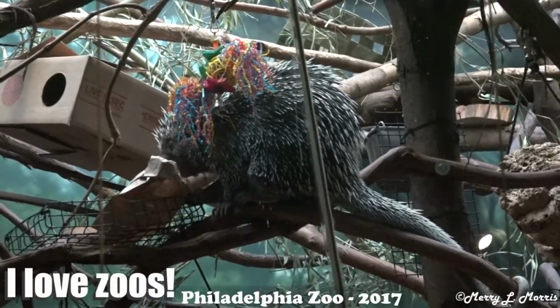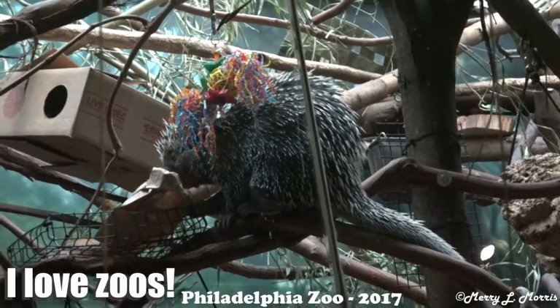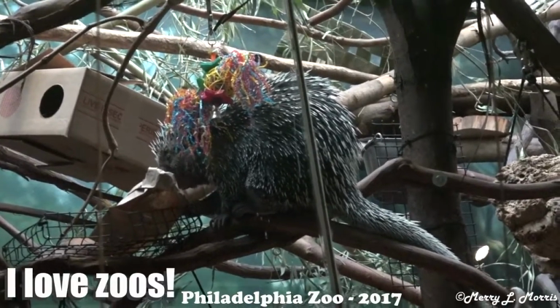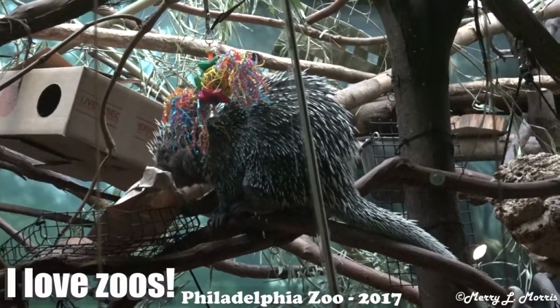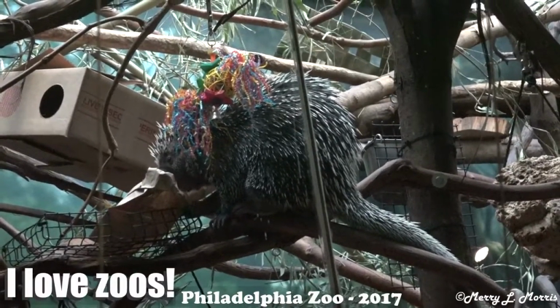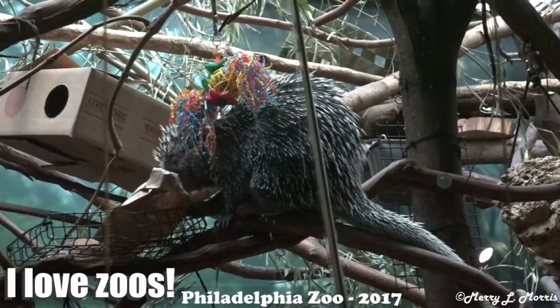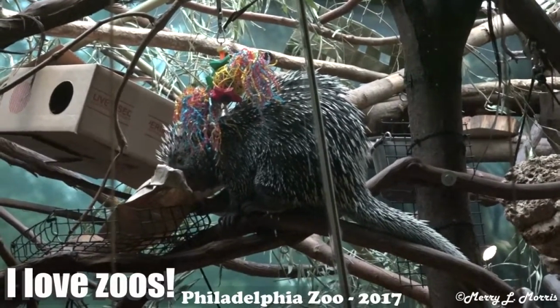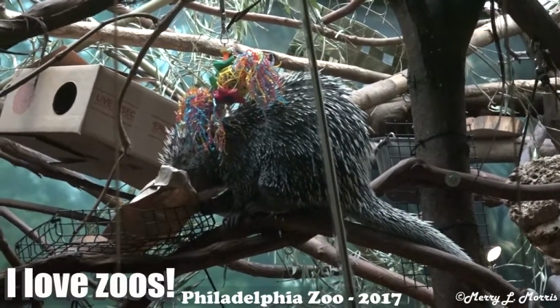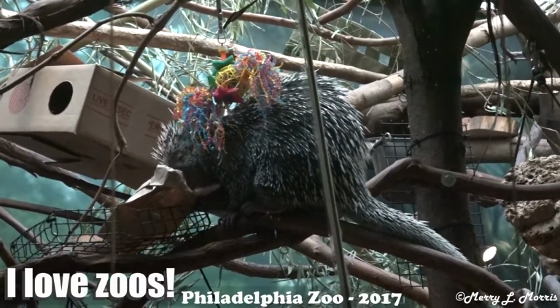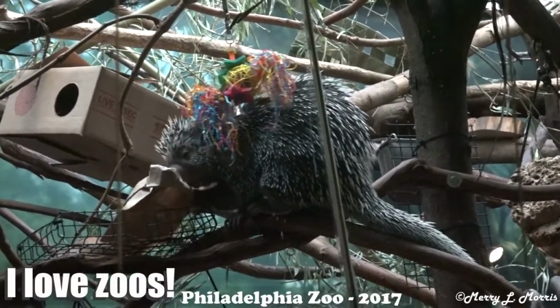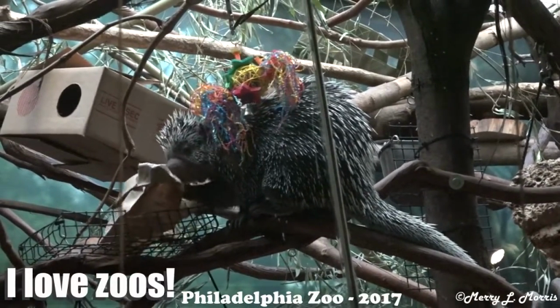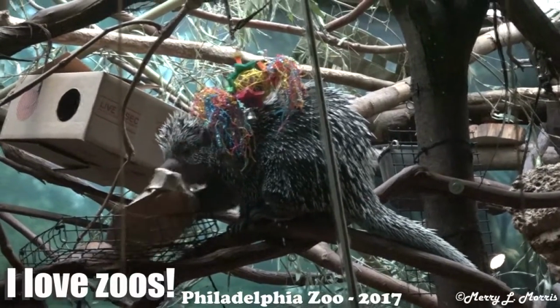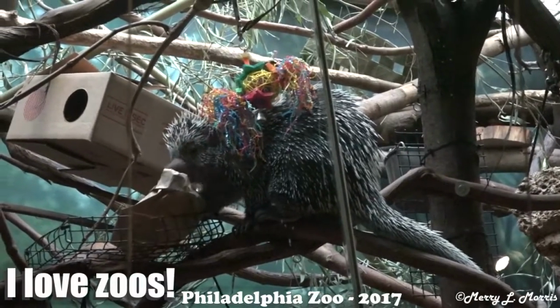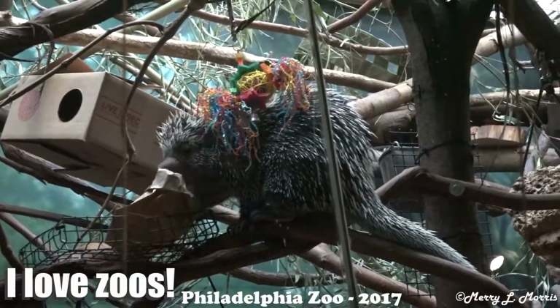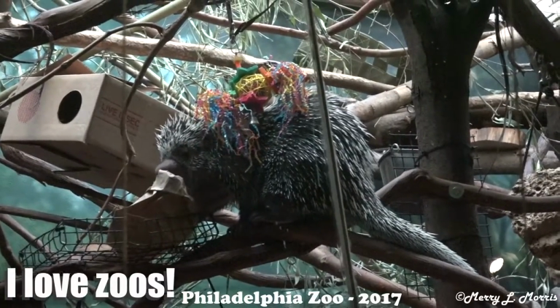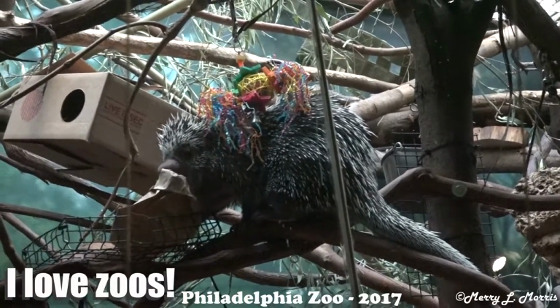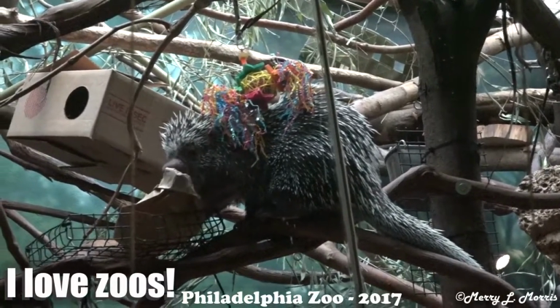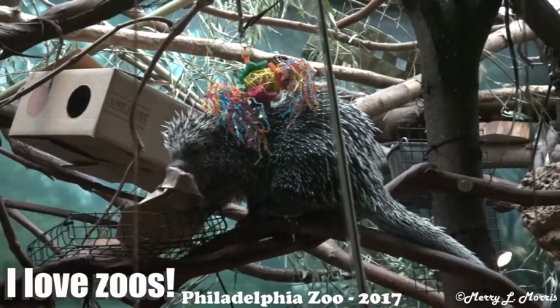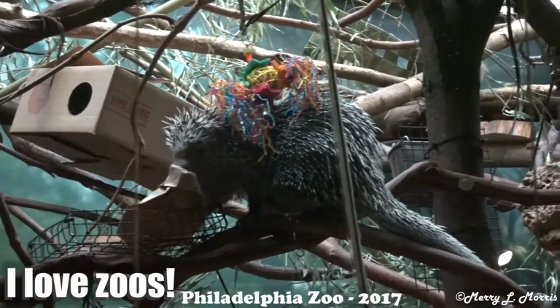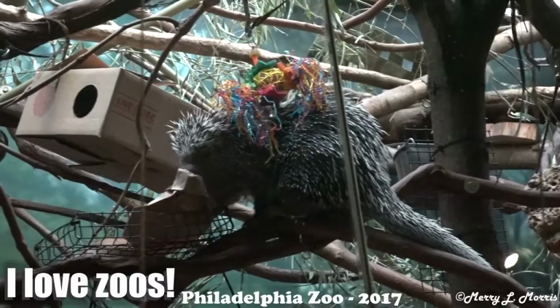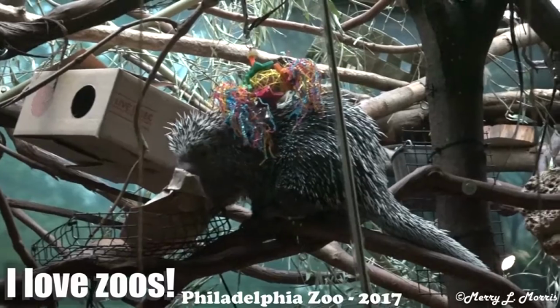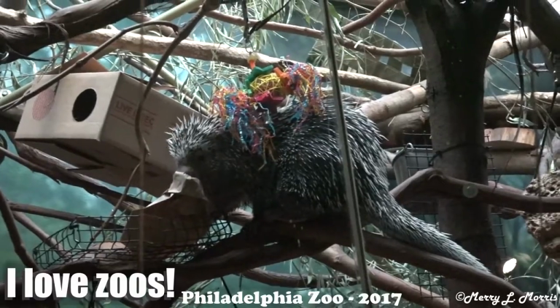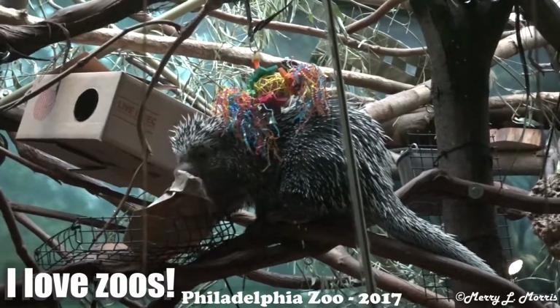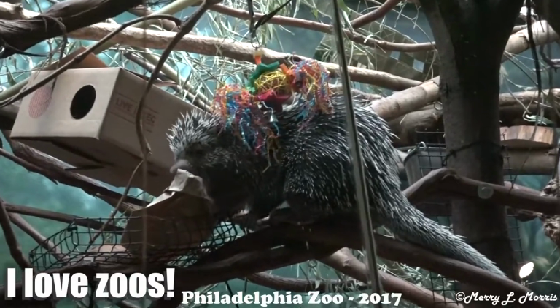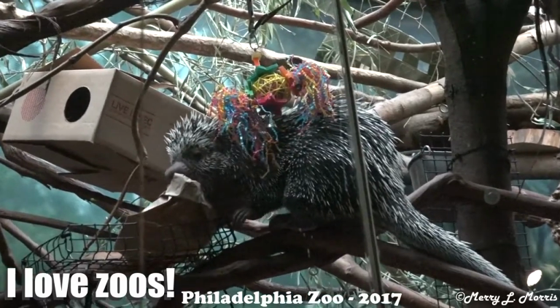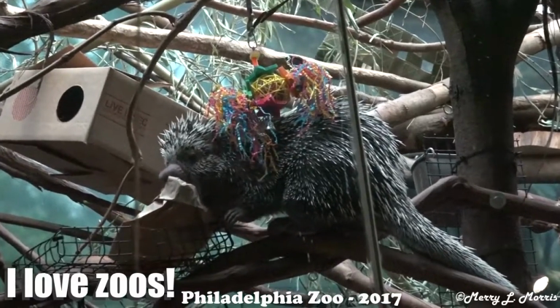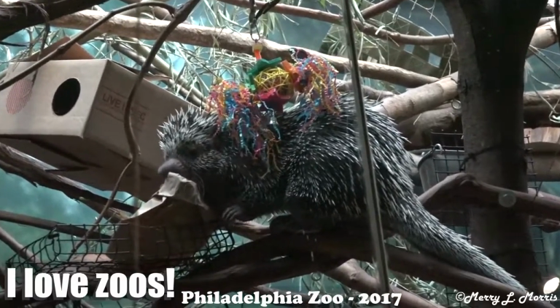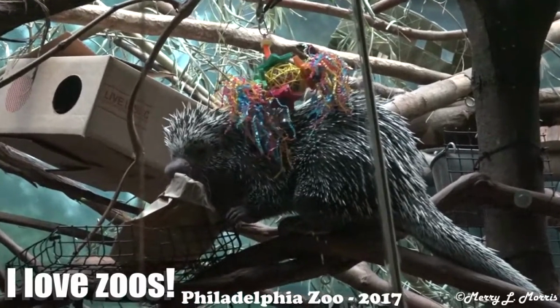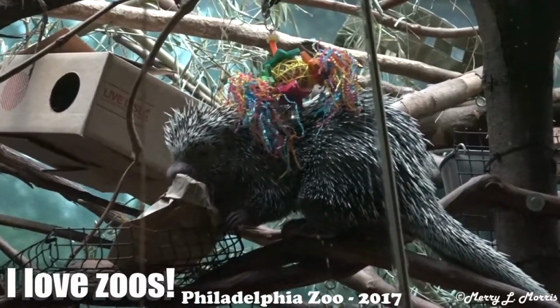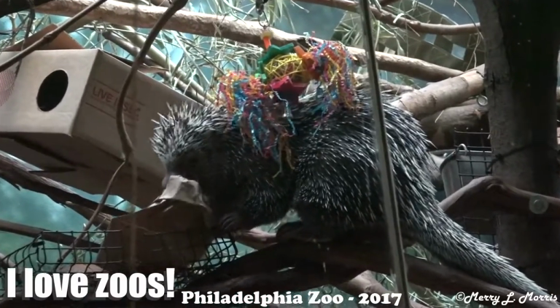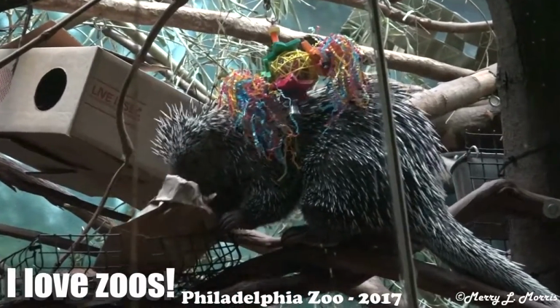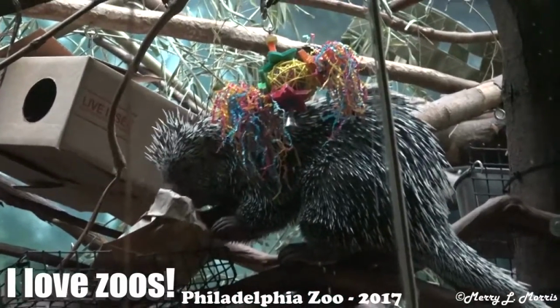That's the porcupine out in the middle today. It's usually up in the corner, isn't it?